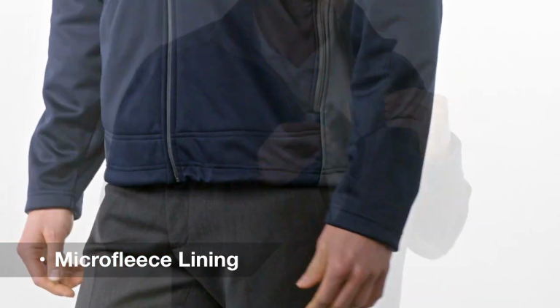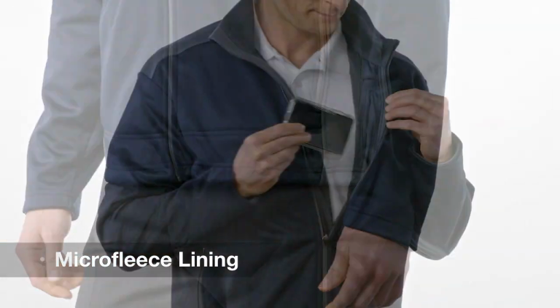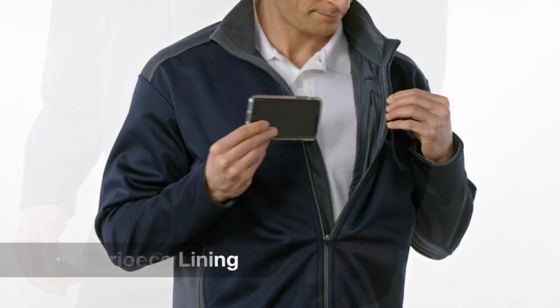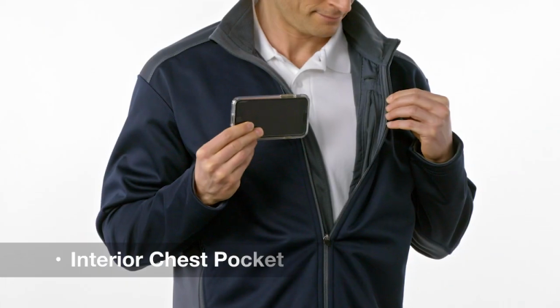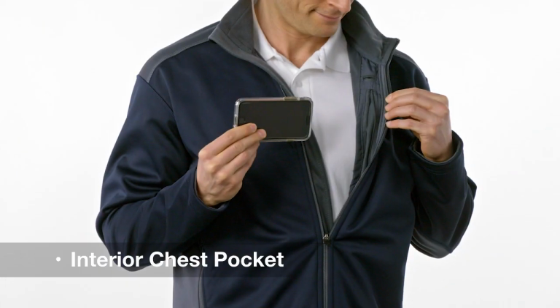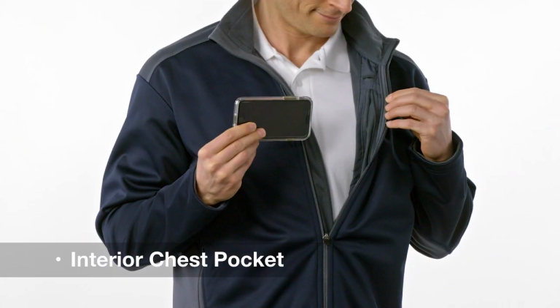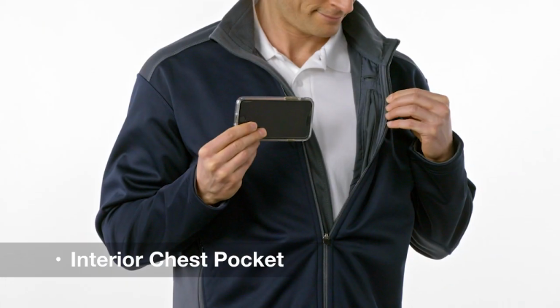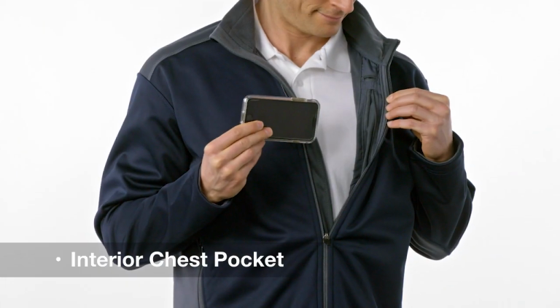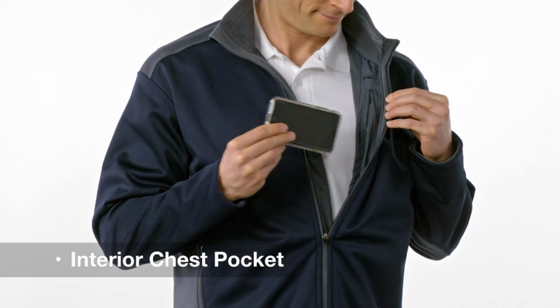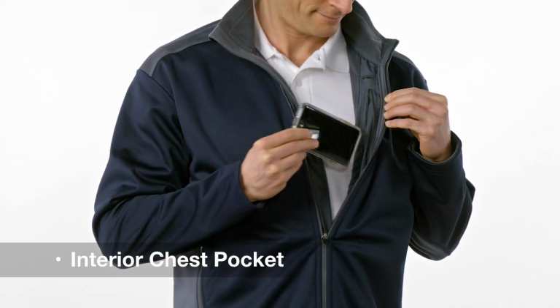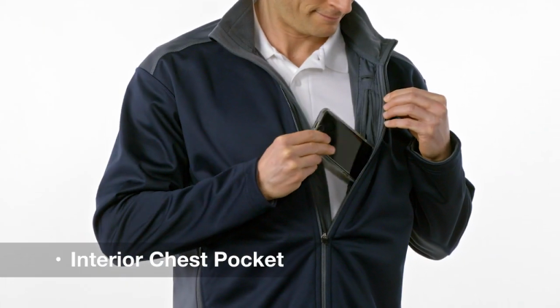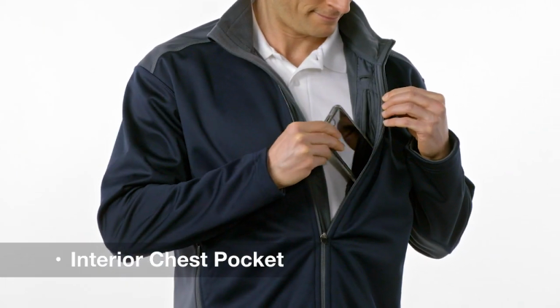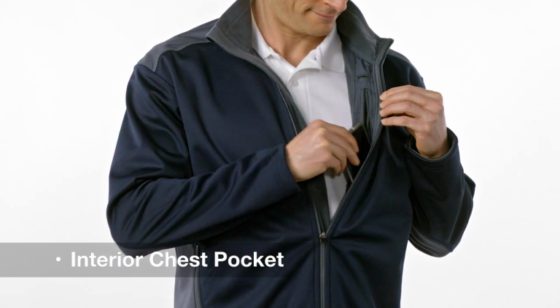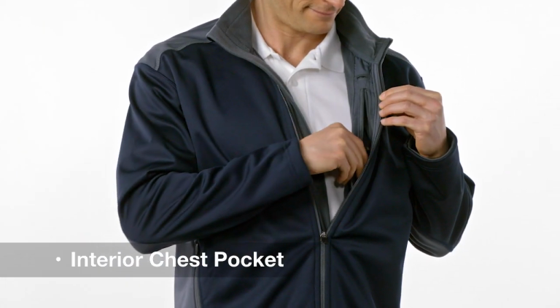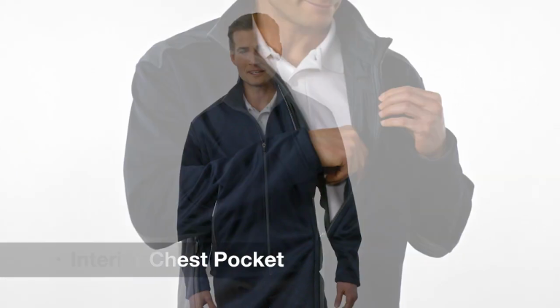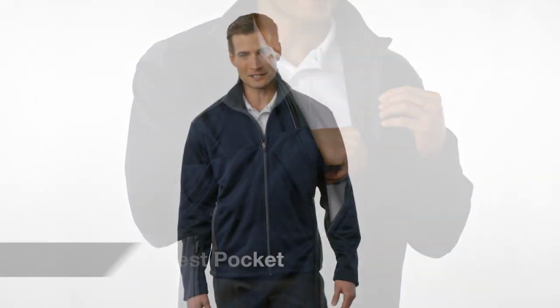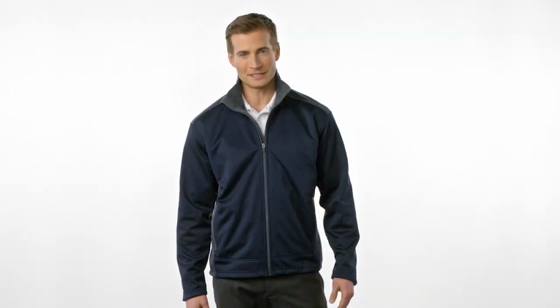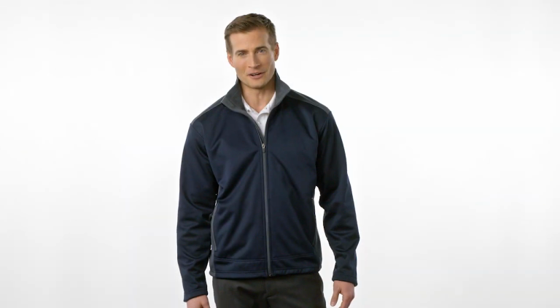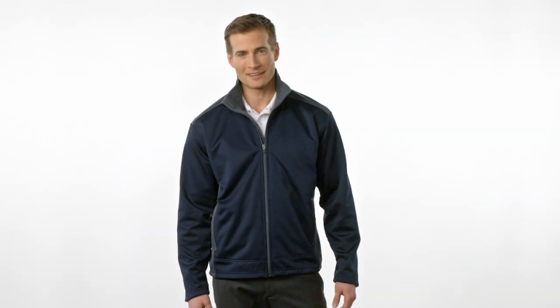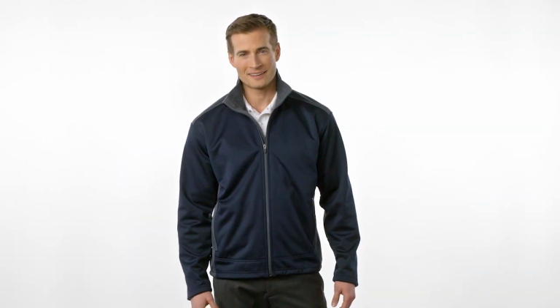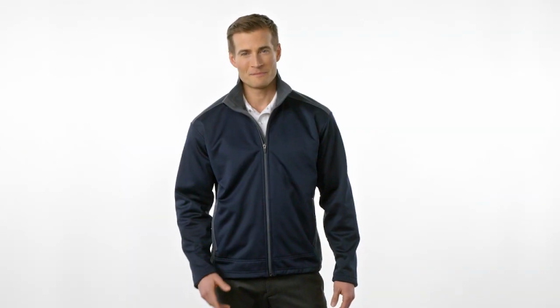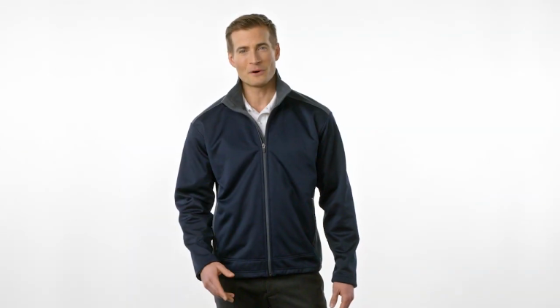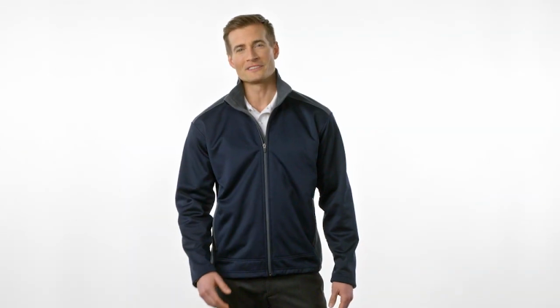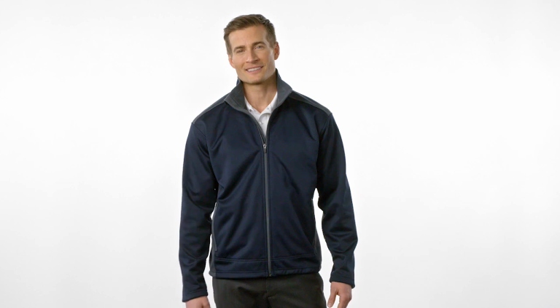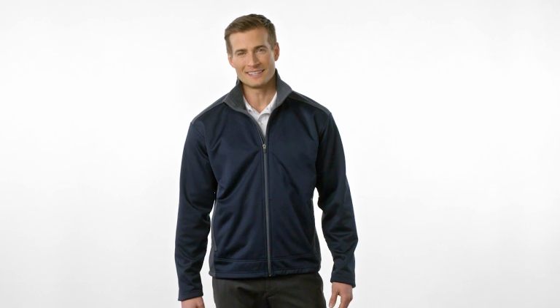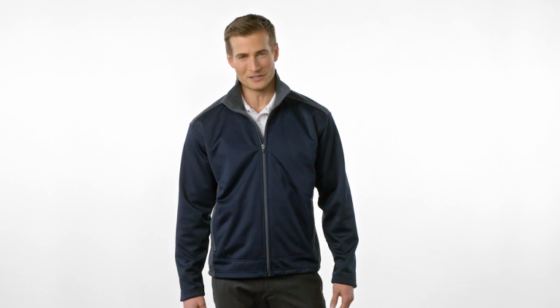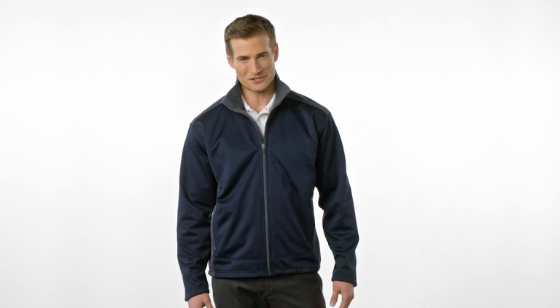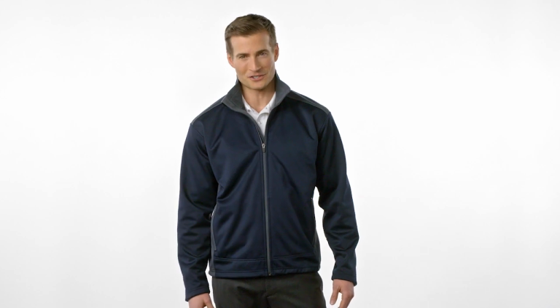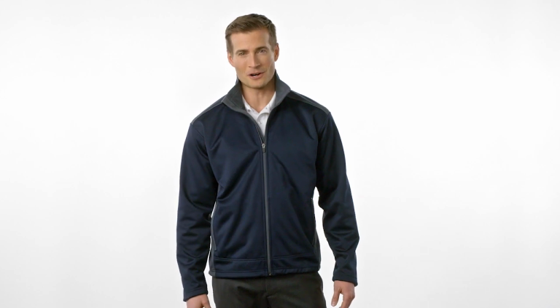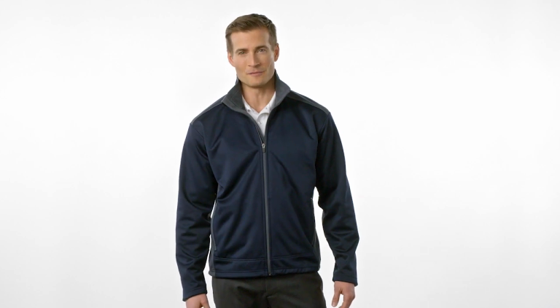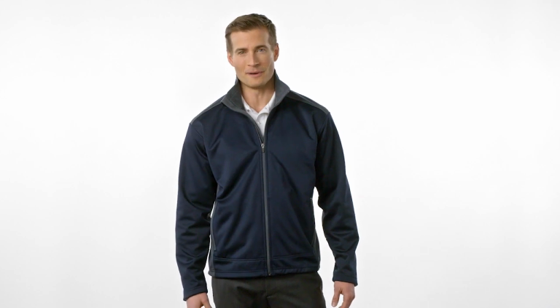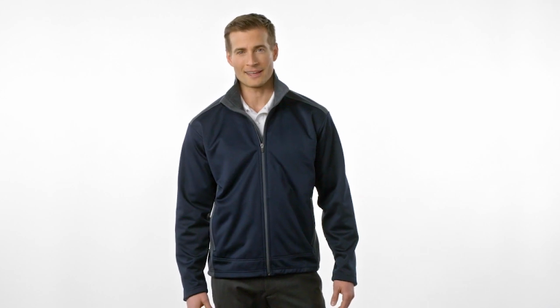Stow essentials in the interior chest pocket while maintaining a clean look. Bonus, it looks just as sharp from the back.